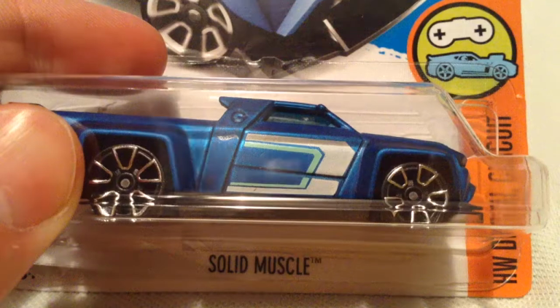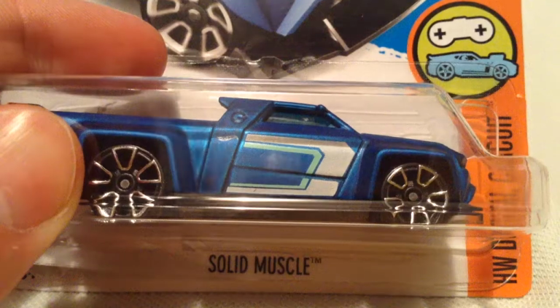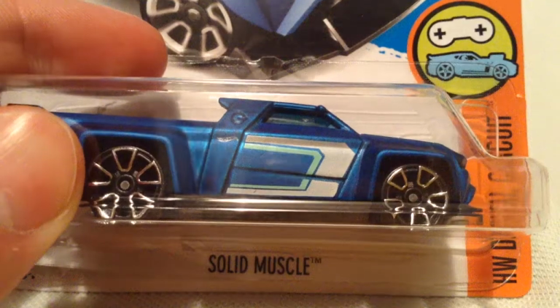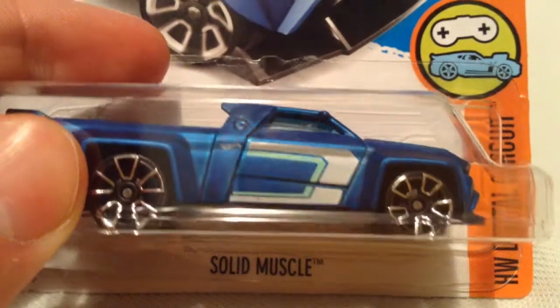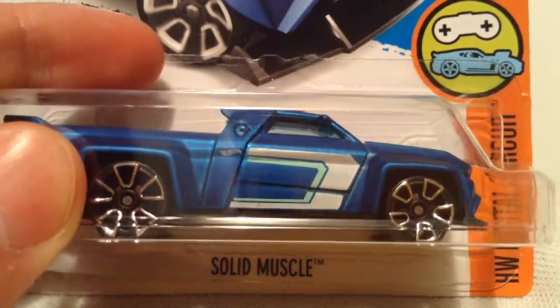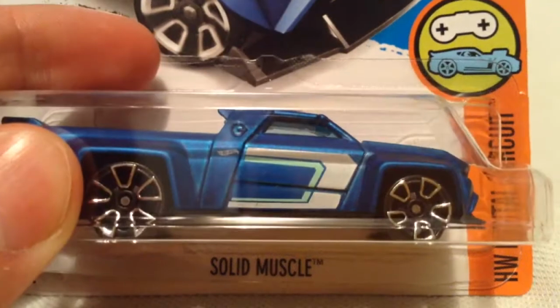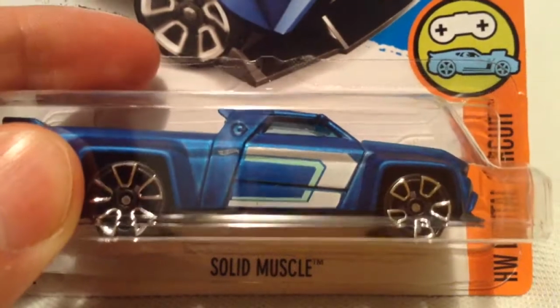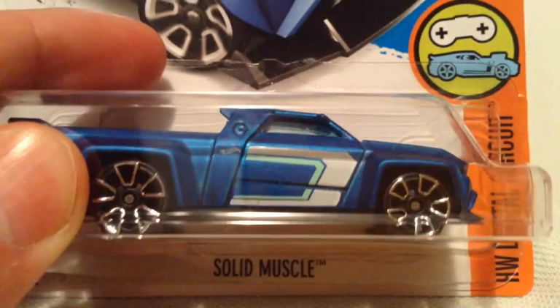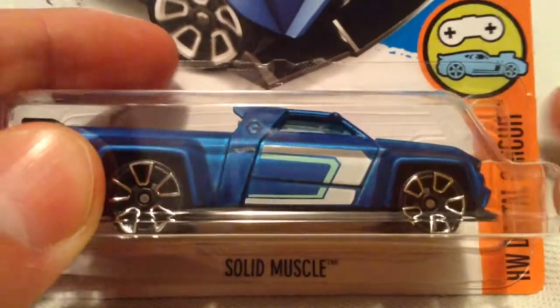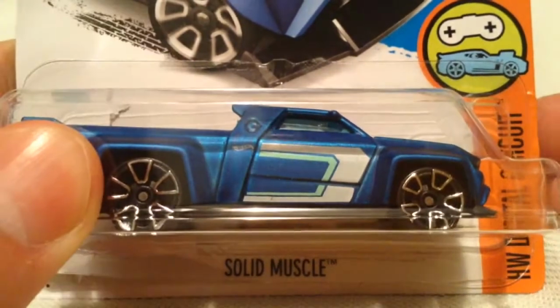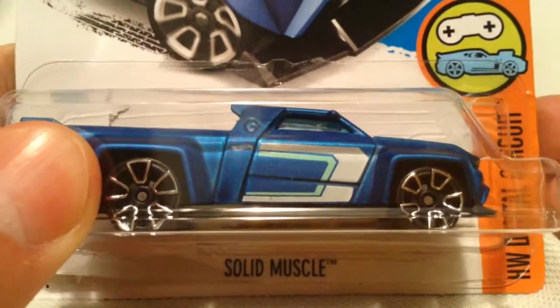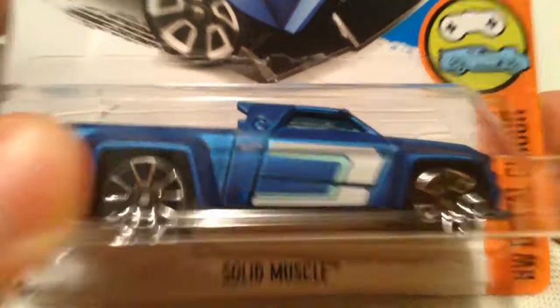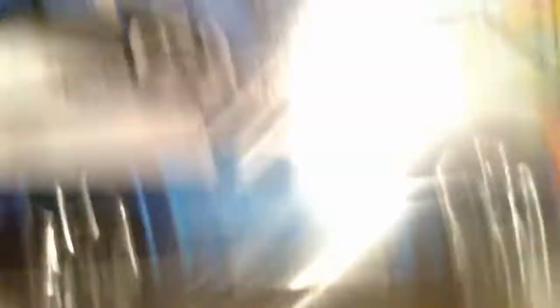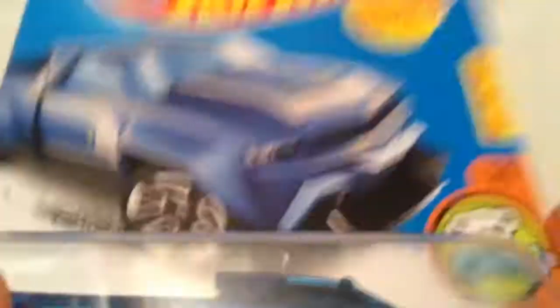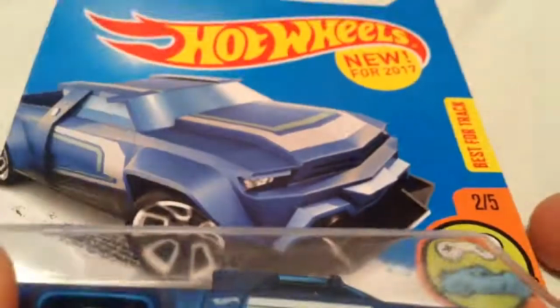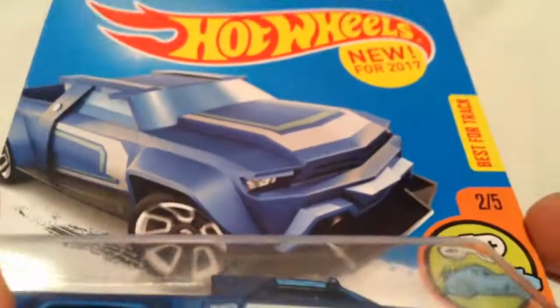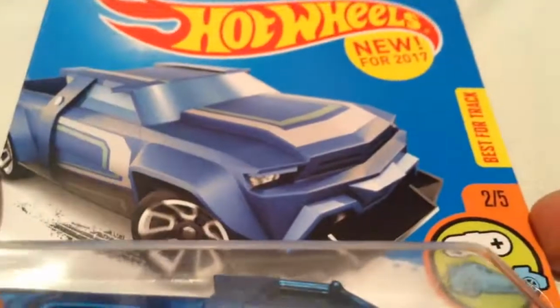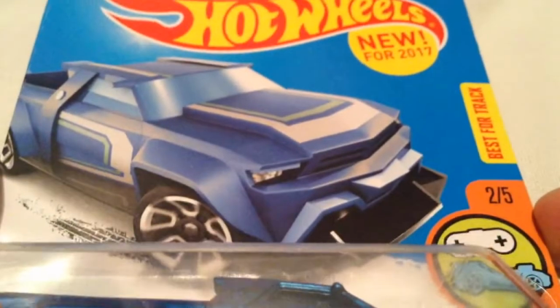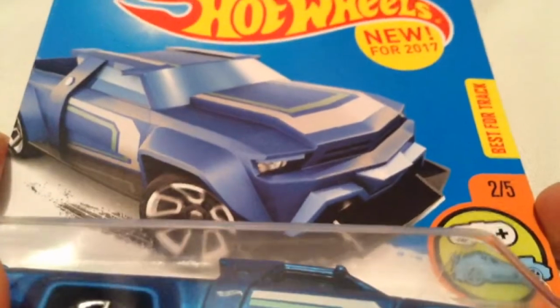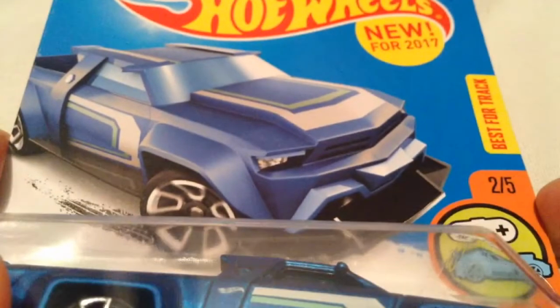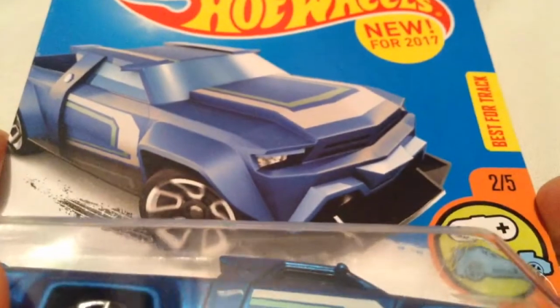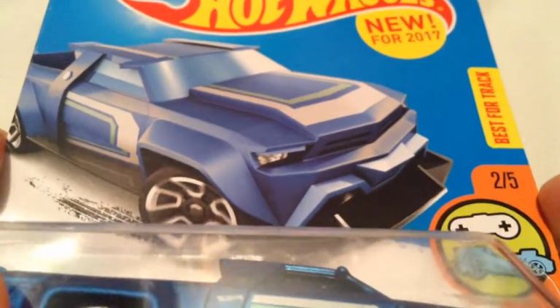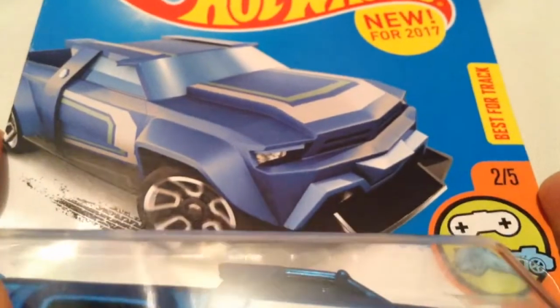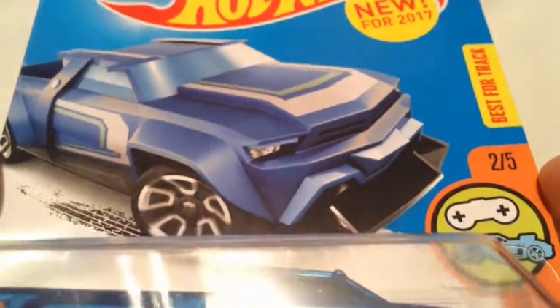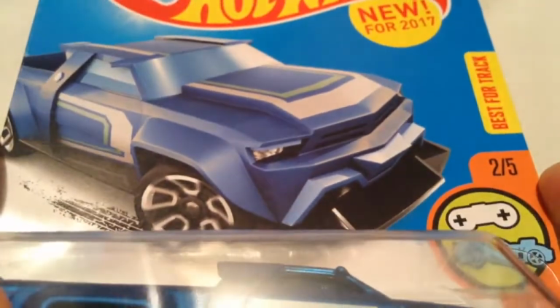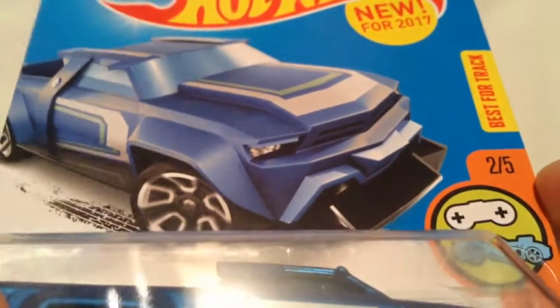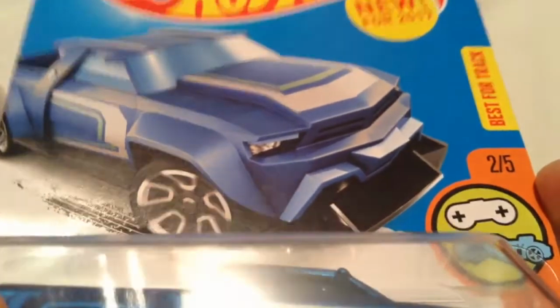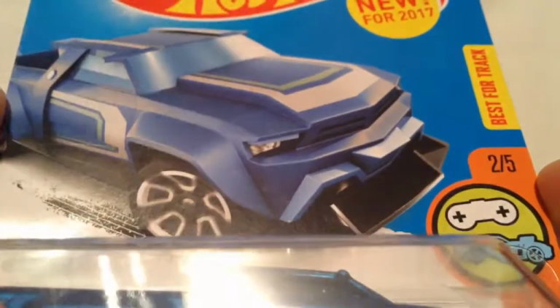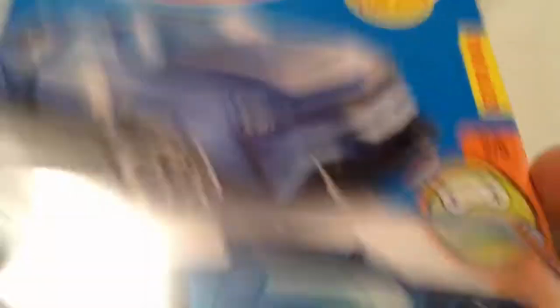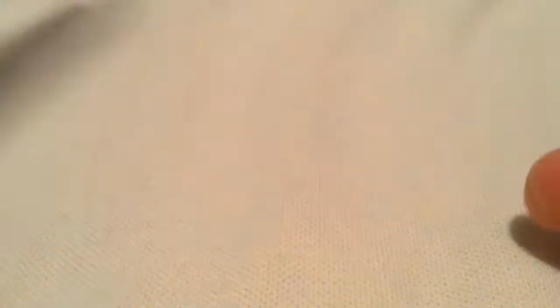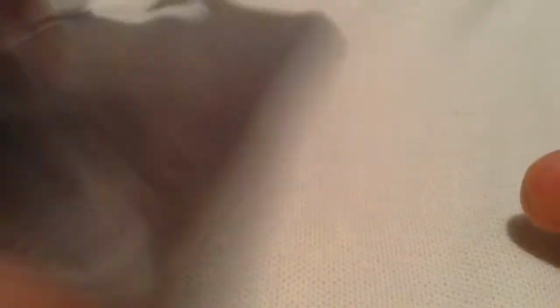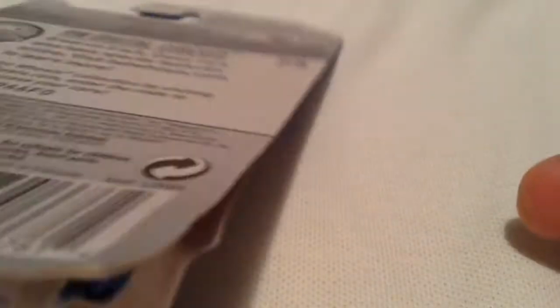Hey YouTube, it's me Julen. Here's a solid muscle car, new for 2017. There it is — the Car Dart, of course.